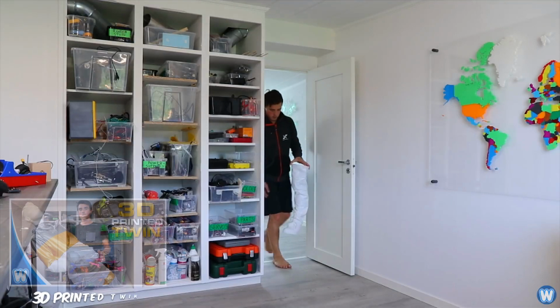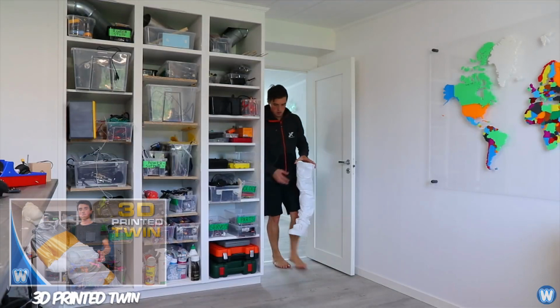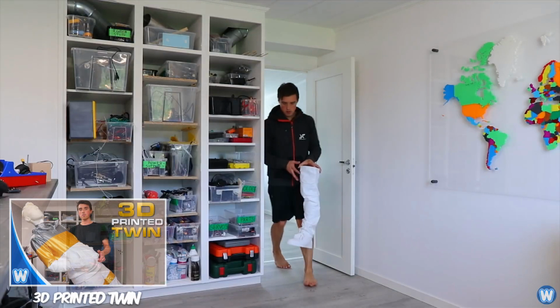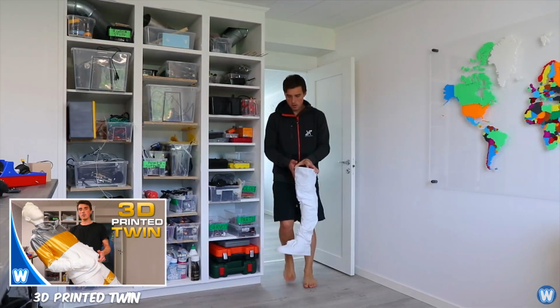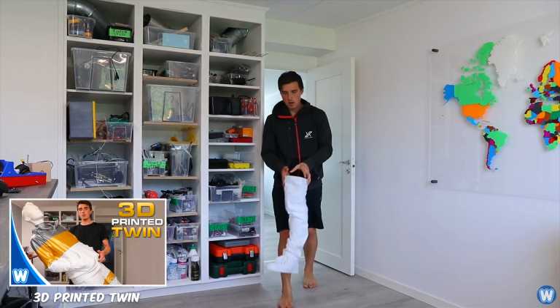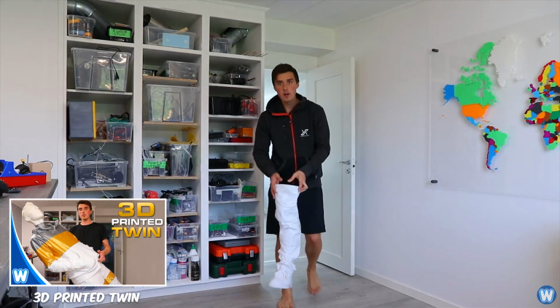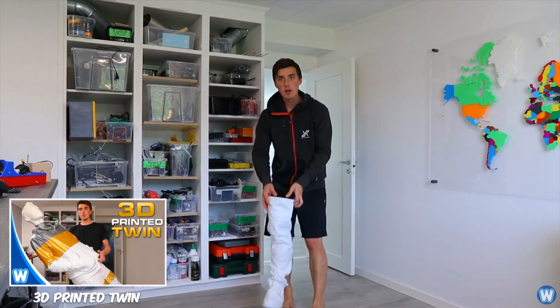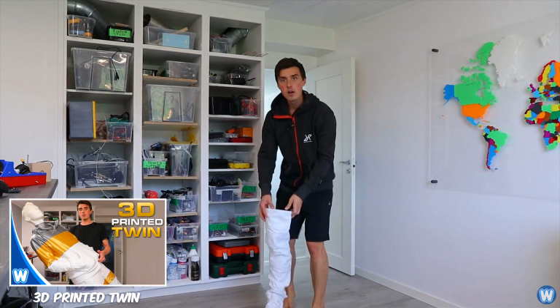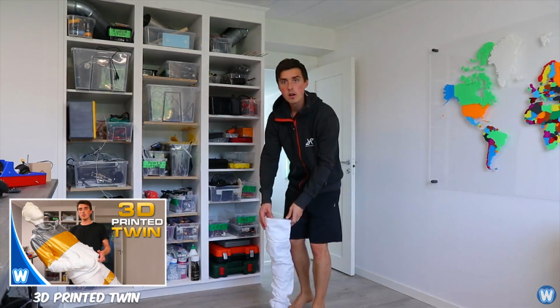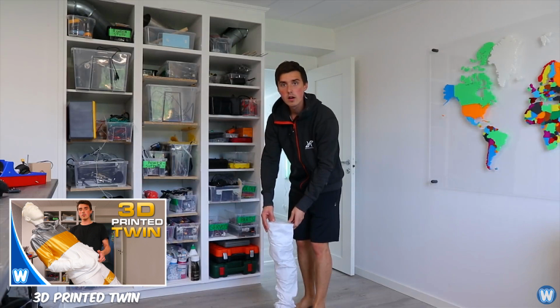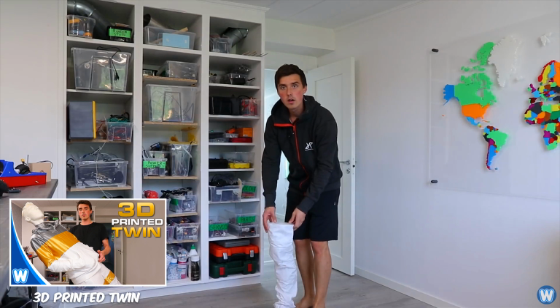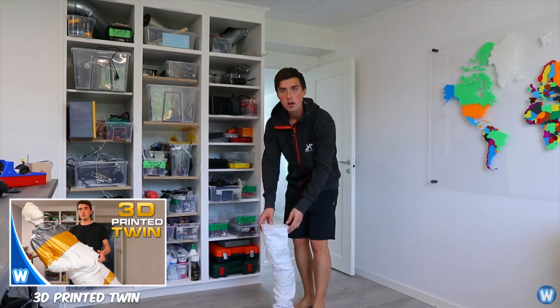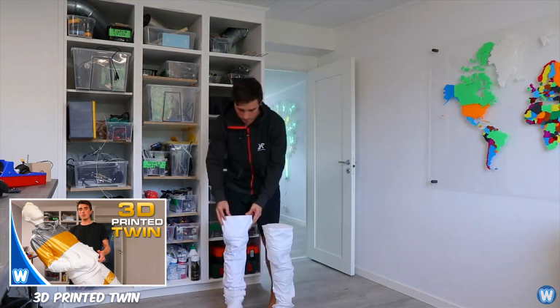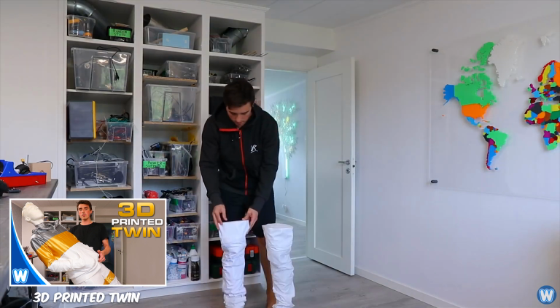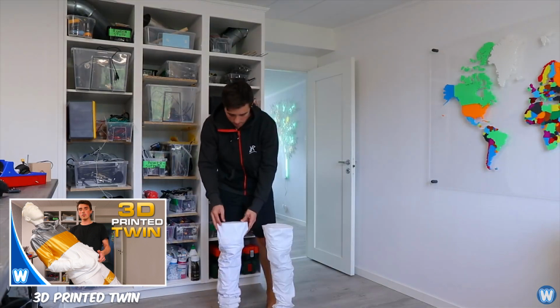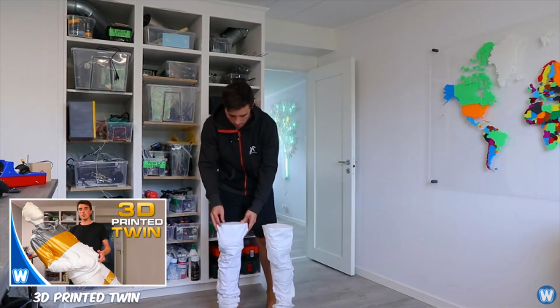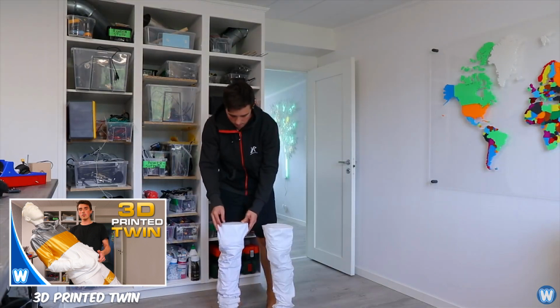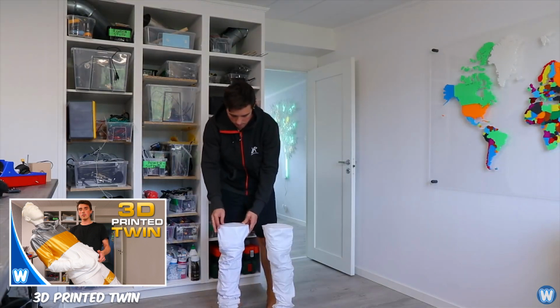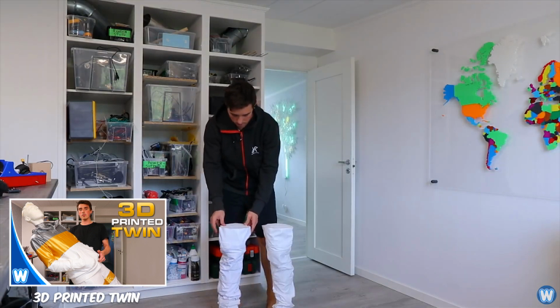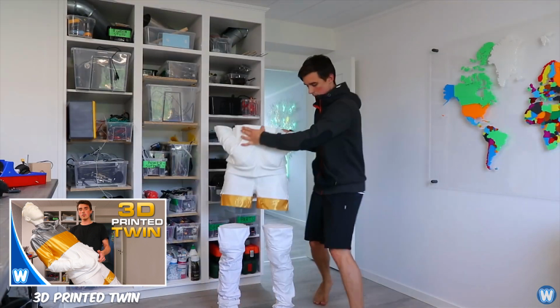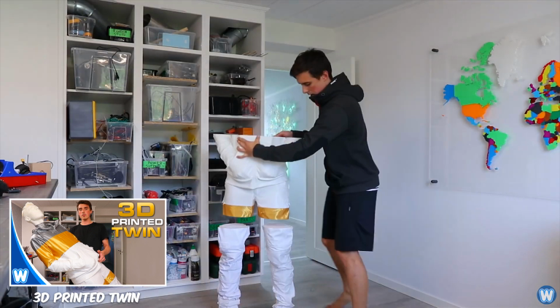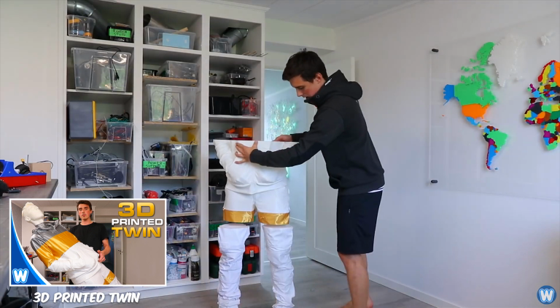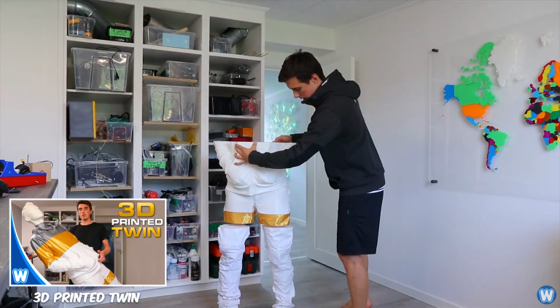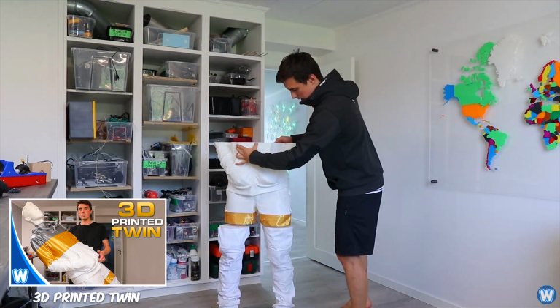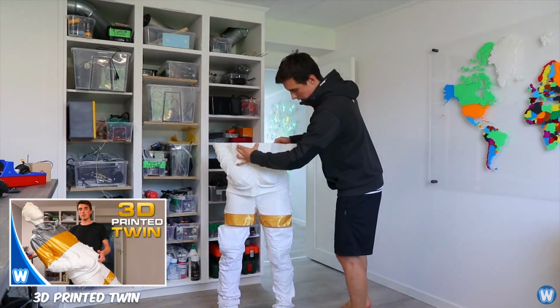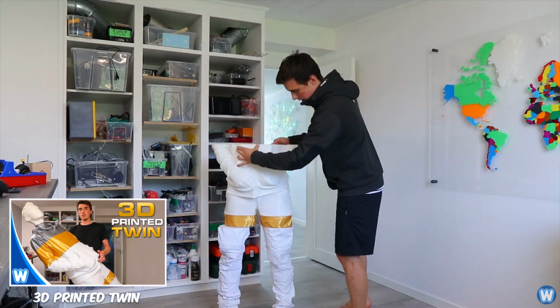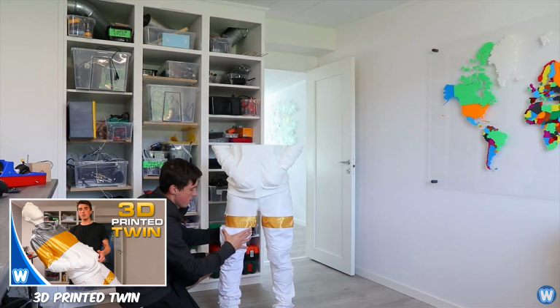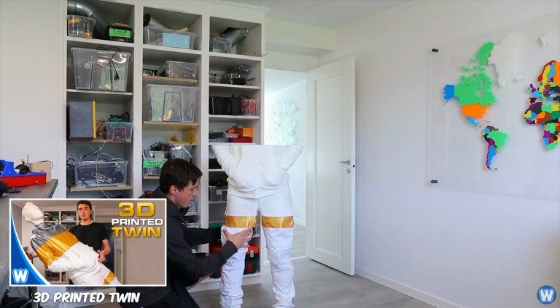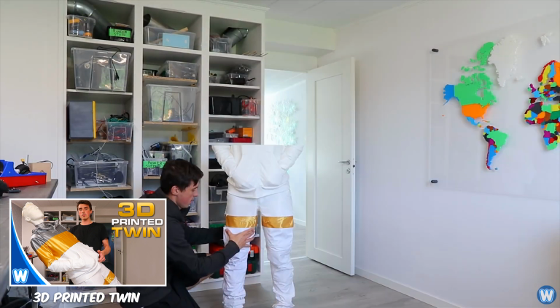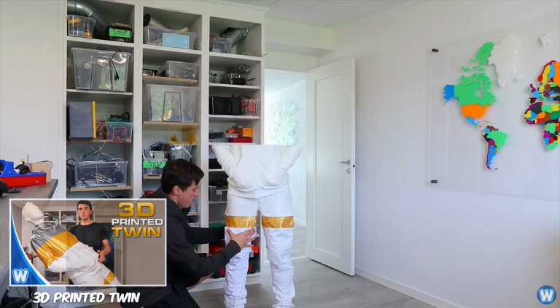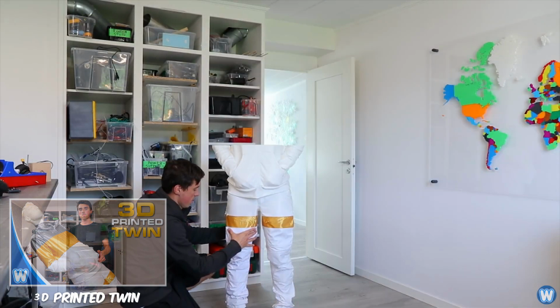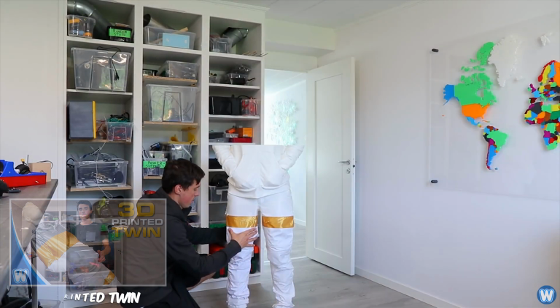This person went through the effort of 3D printing a full-size body twin and painting it for a prank.